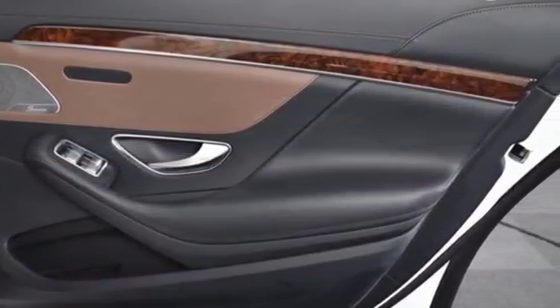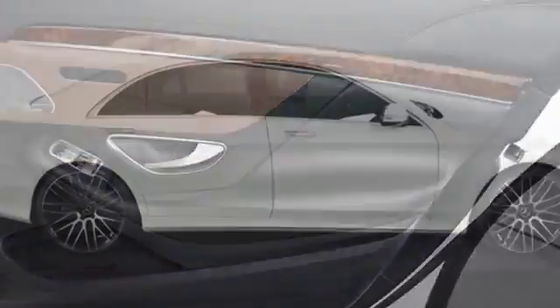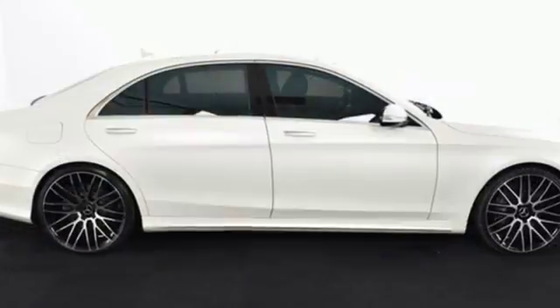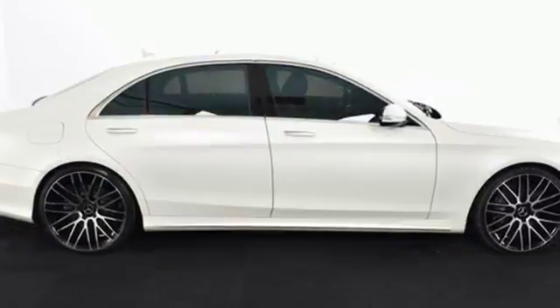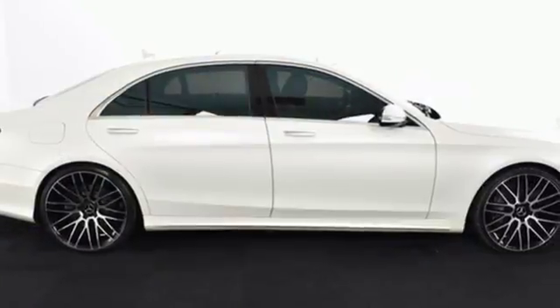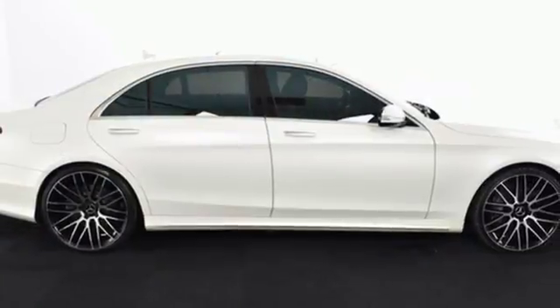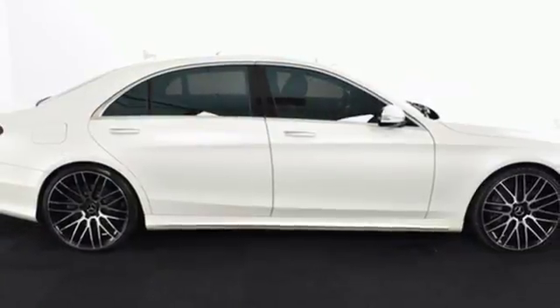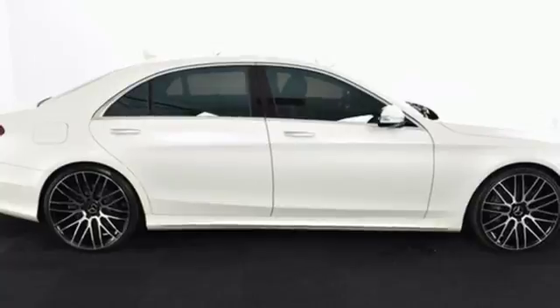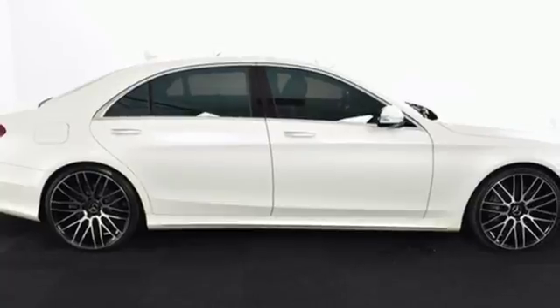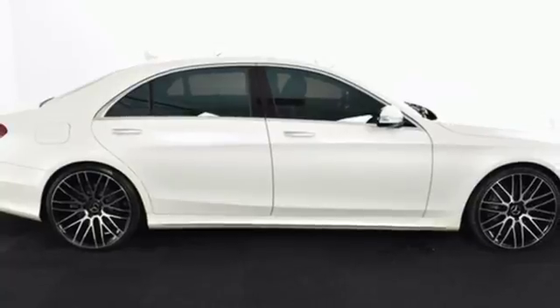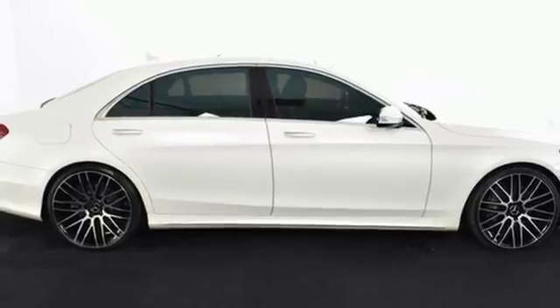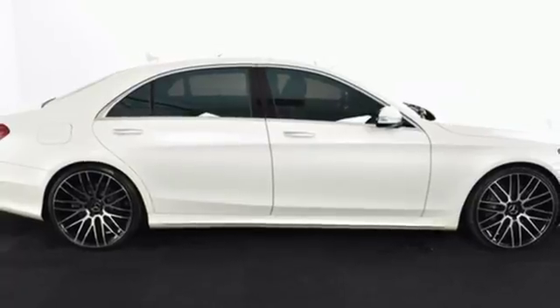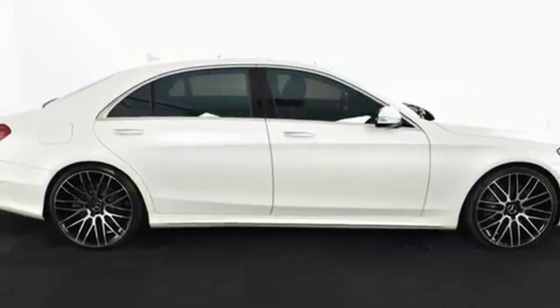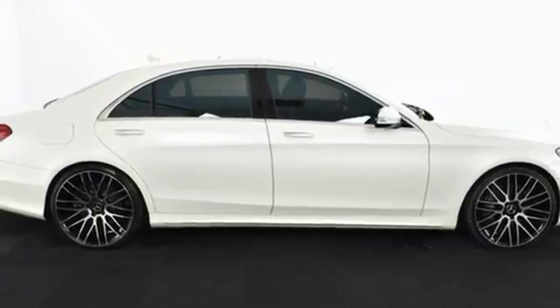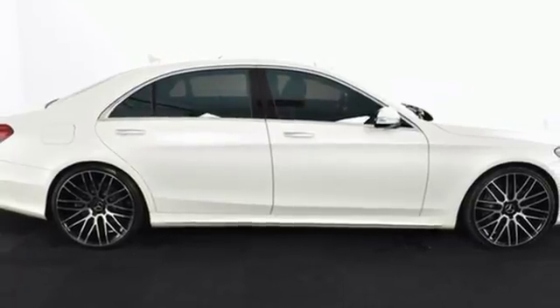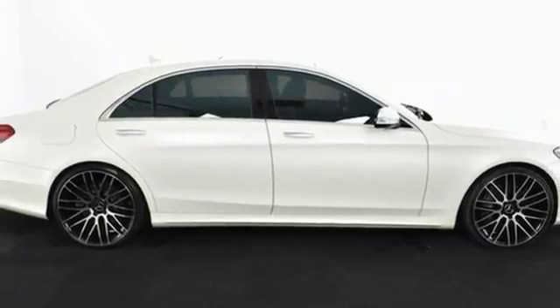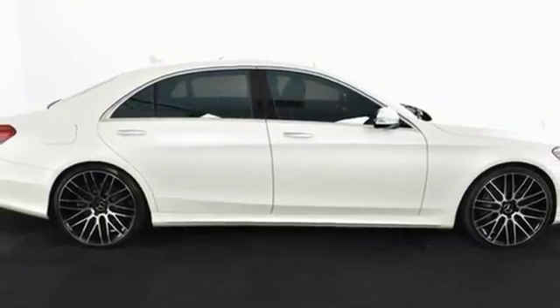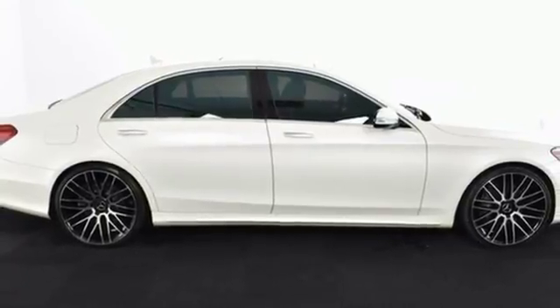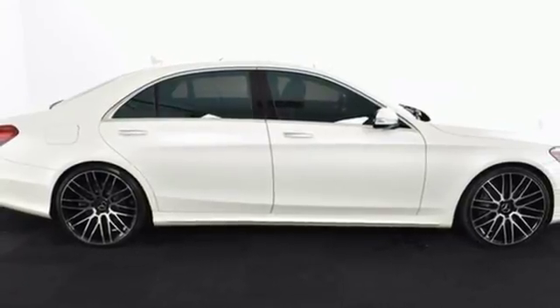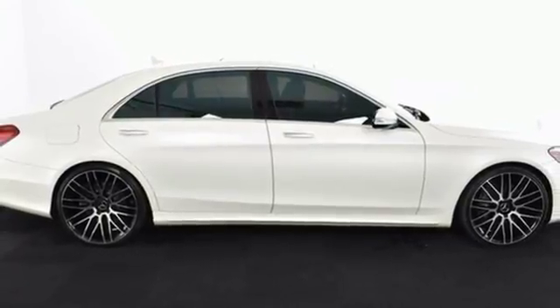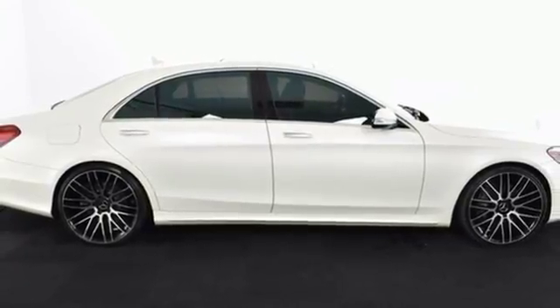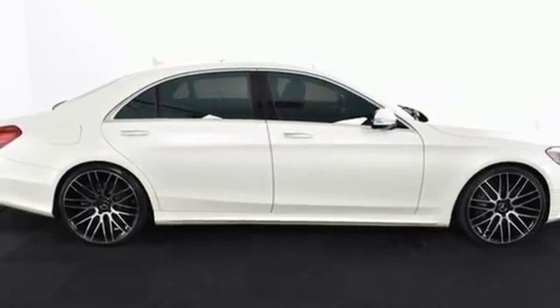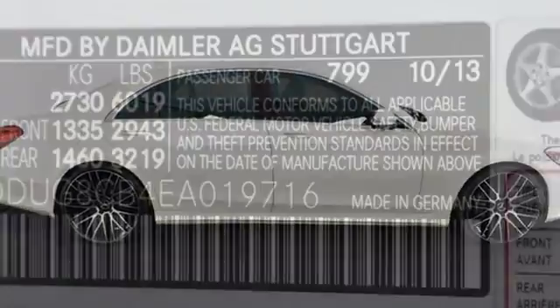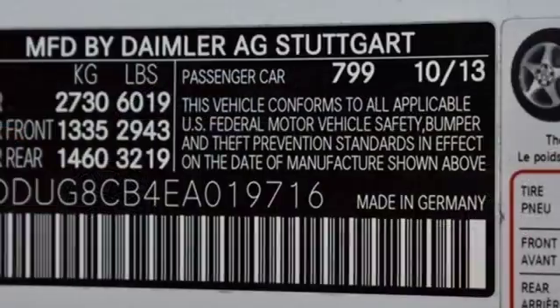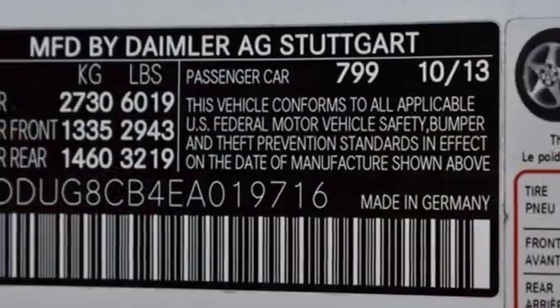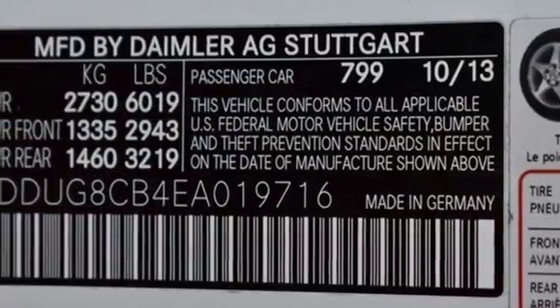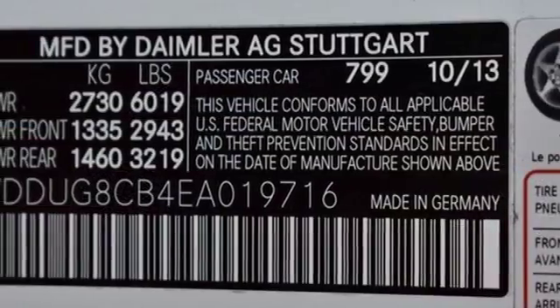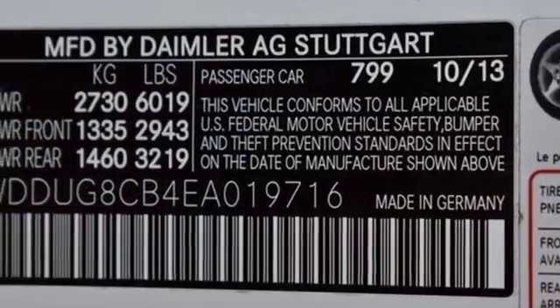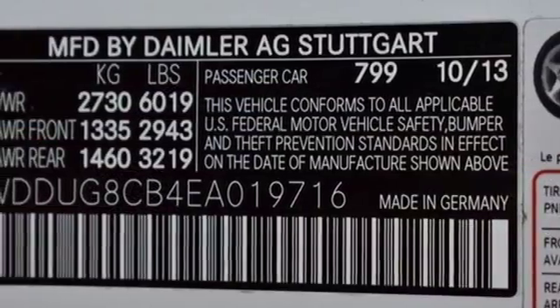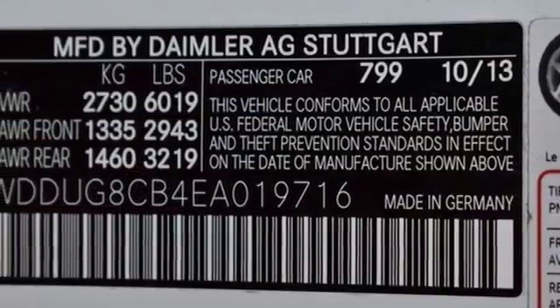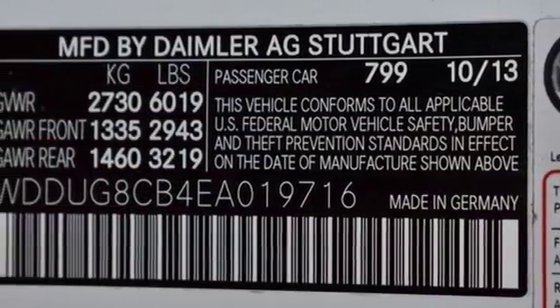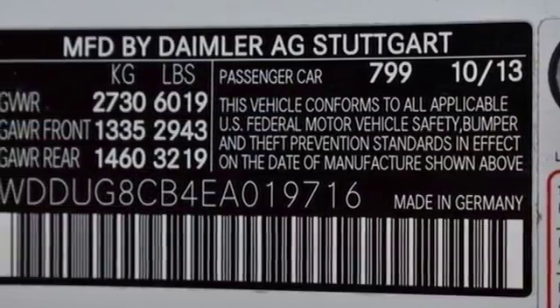You'll also love this sedan's heated leather seats, dual exhaust, parking sensors, and power moonroof.